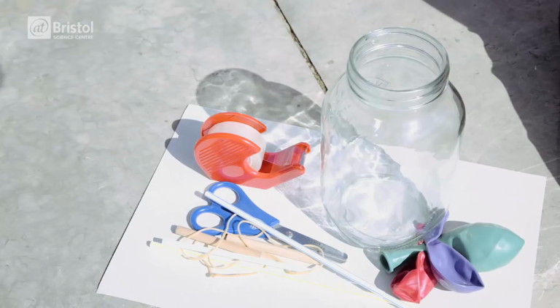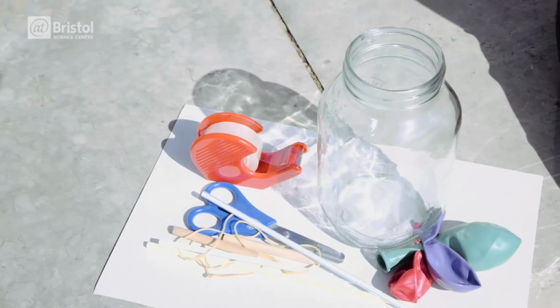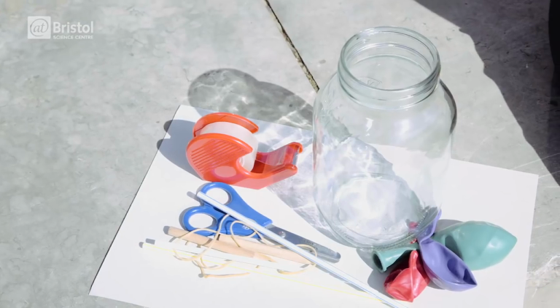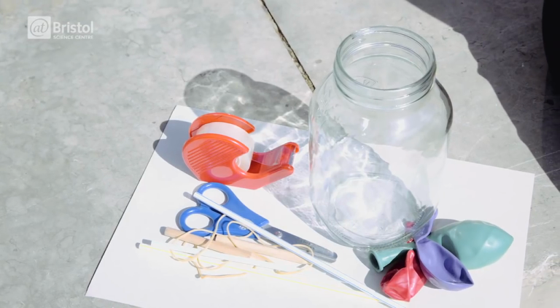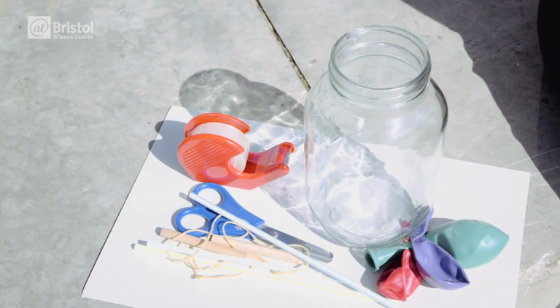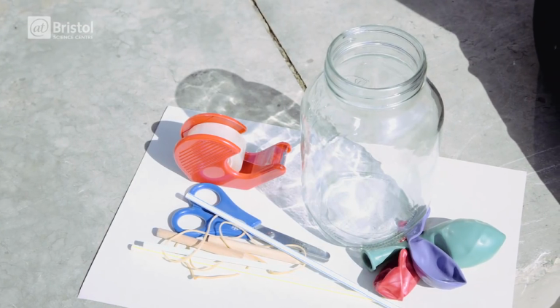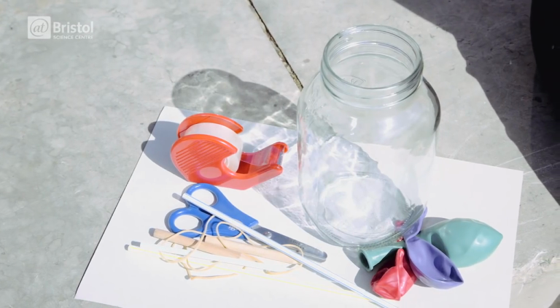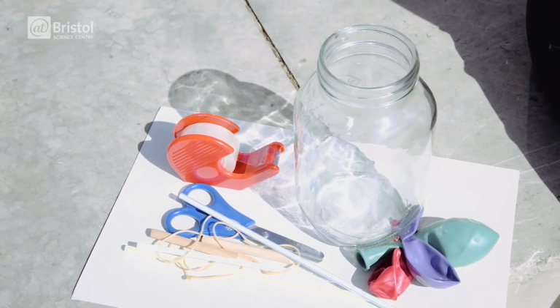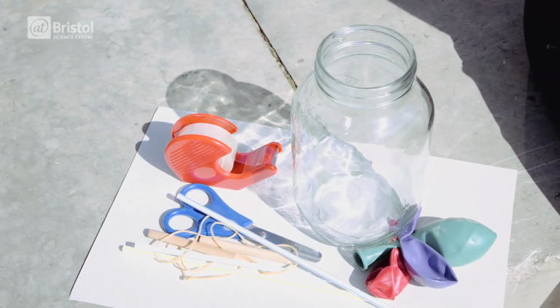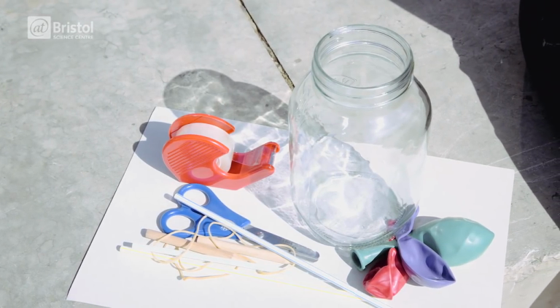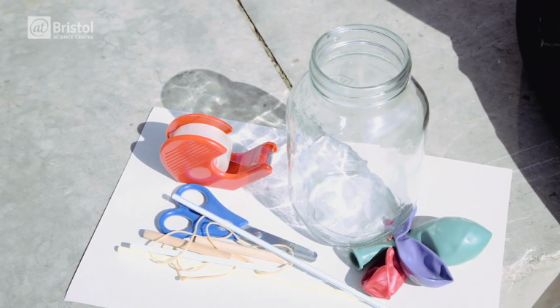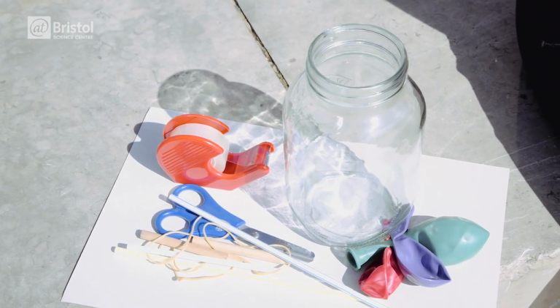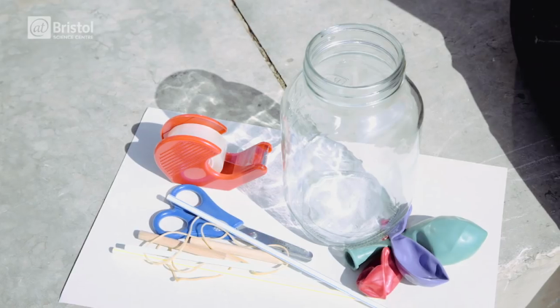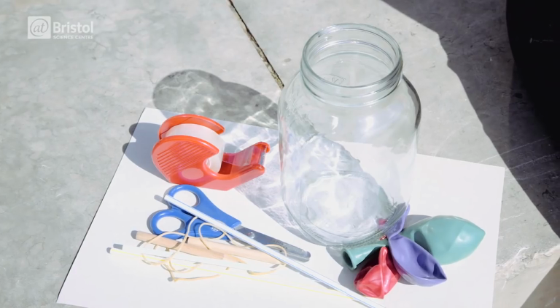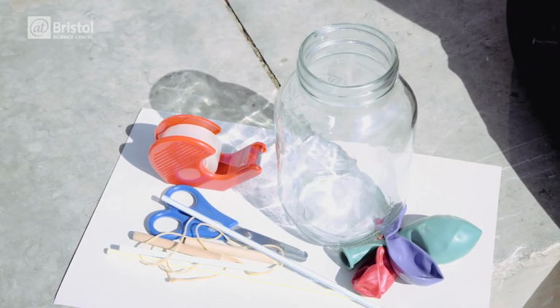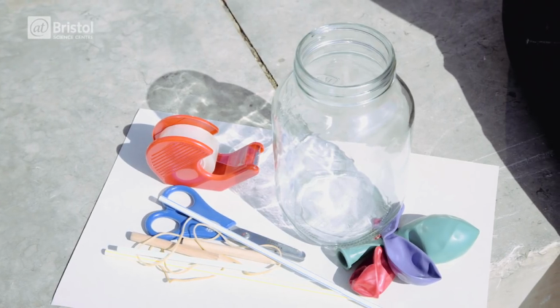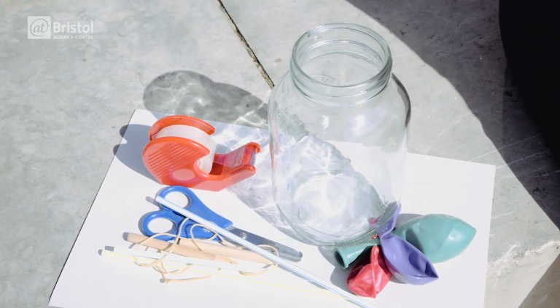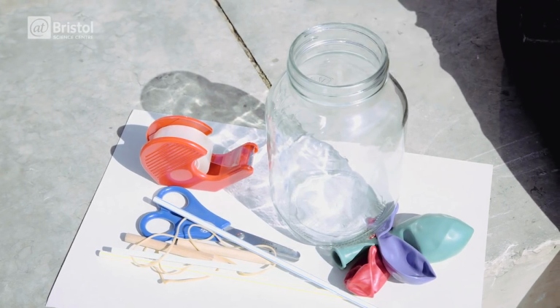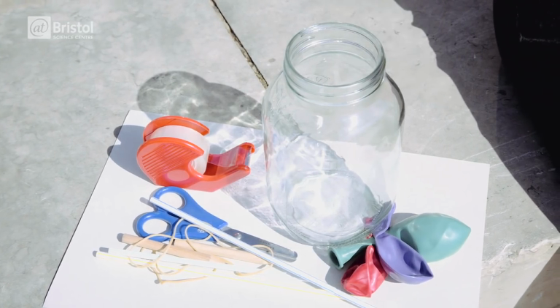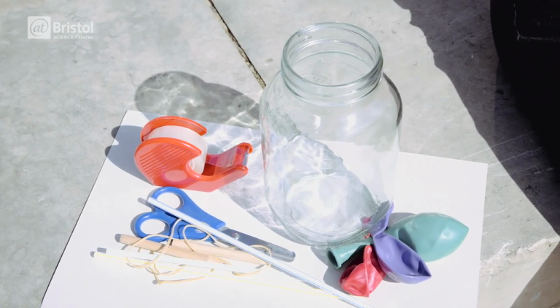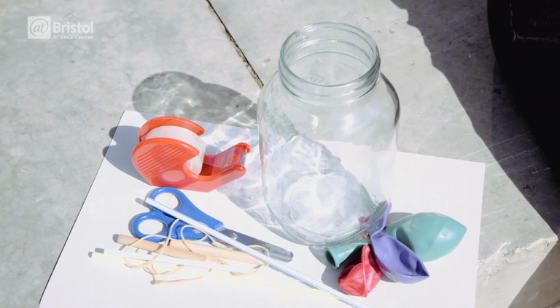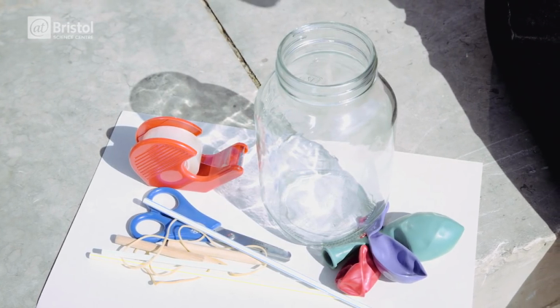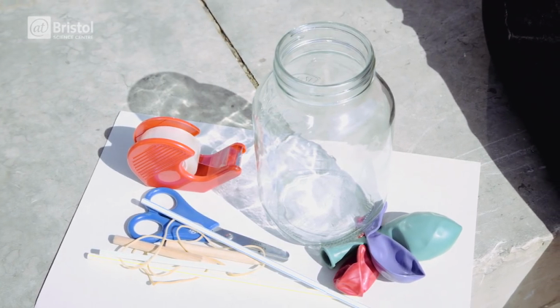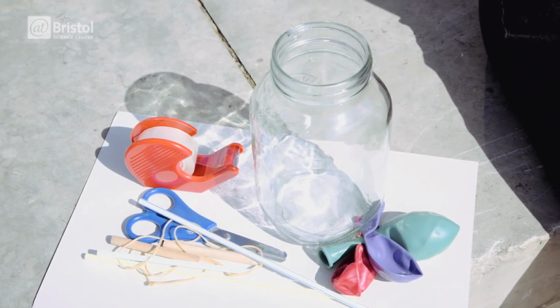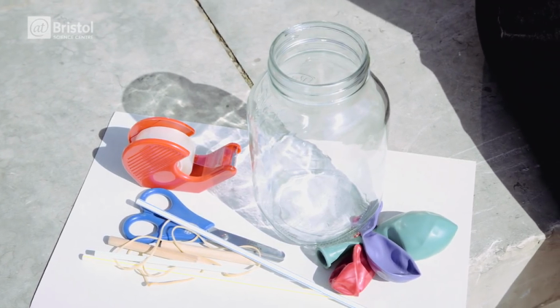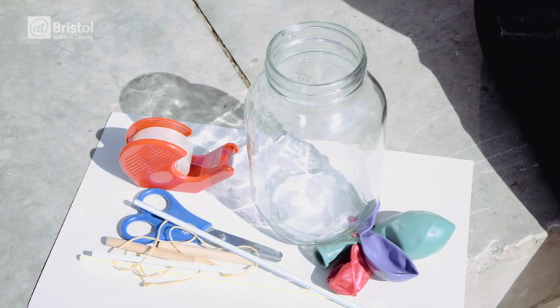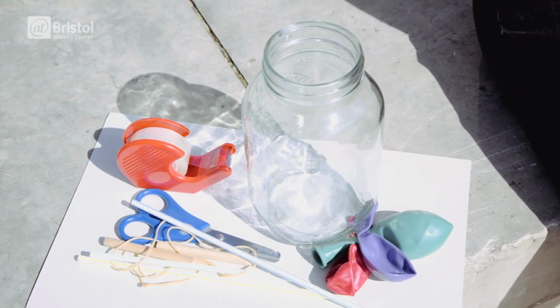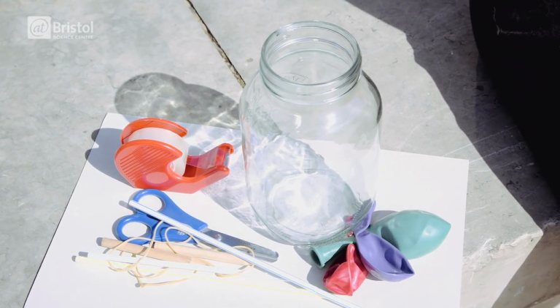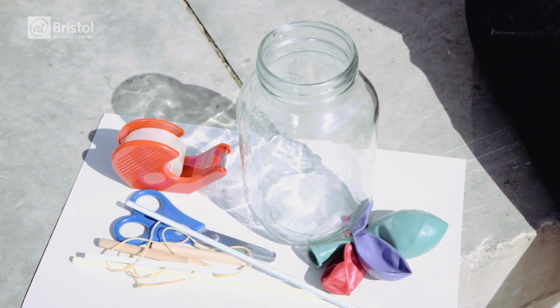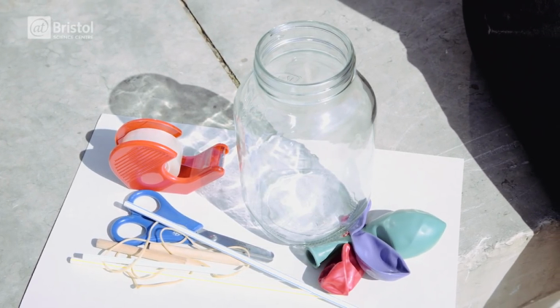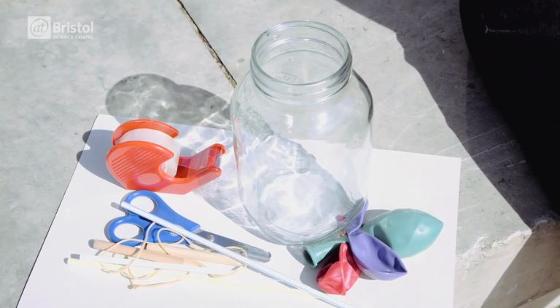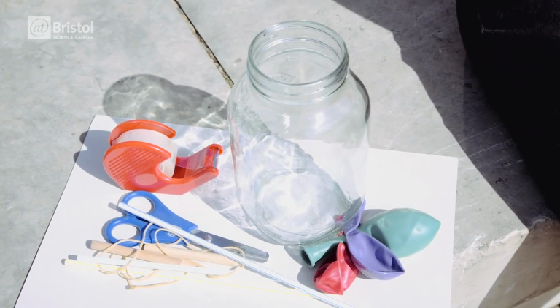For this you're going to need a glass jar, a balloon, scissors, elastic bands, a drinking straw, tape, card and a pencil.